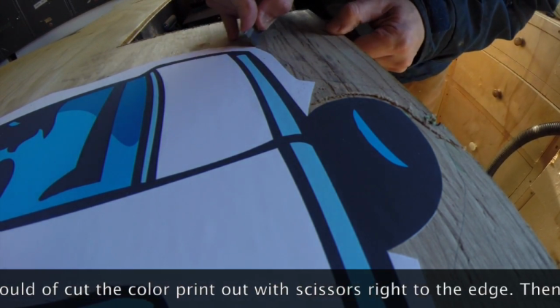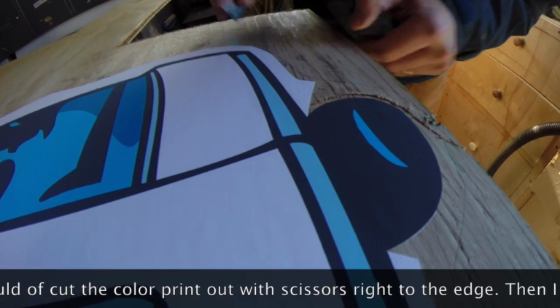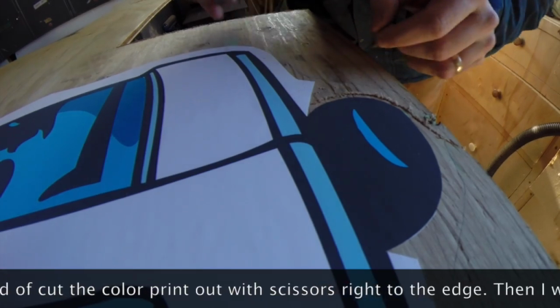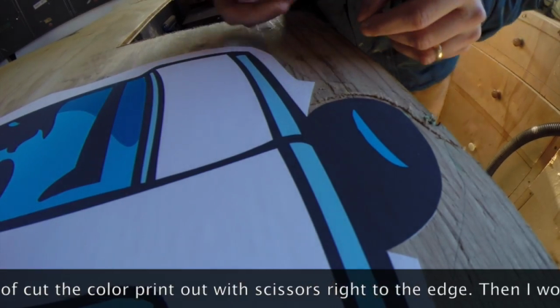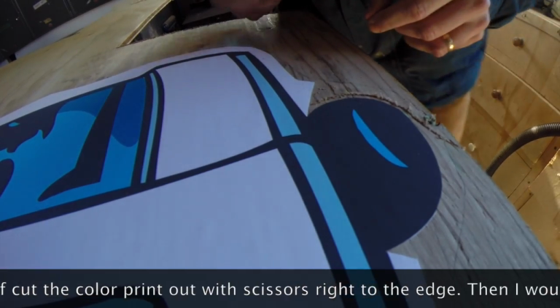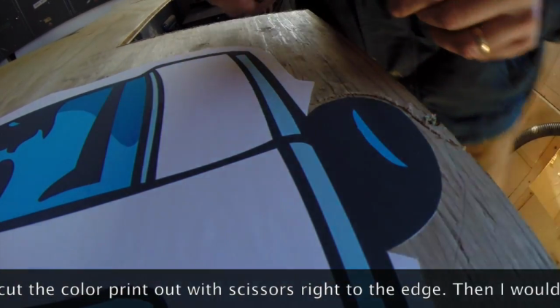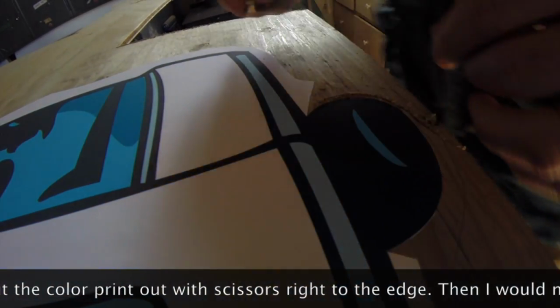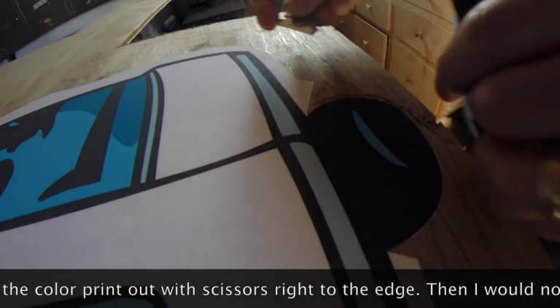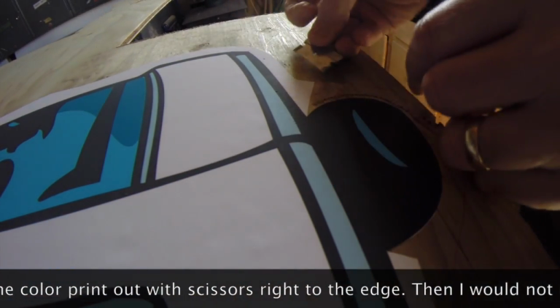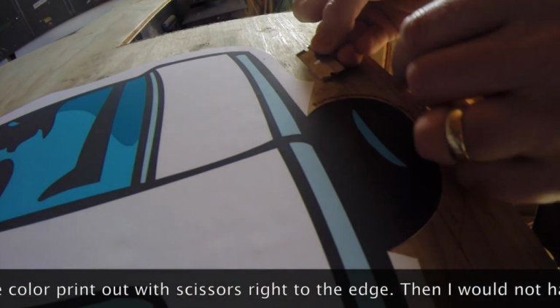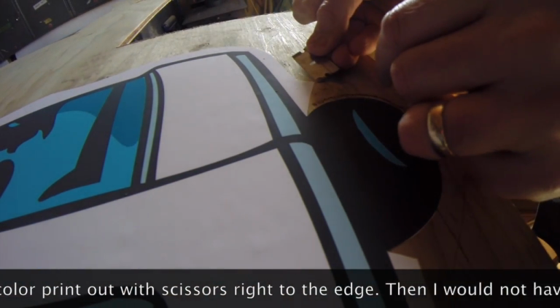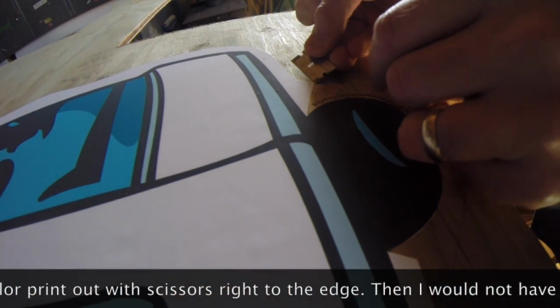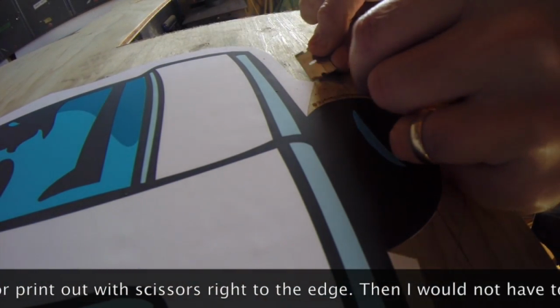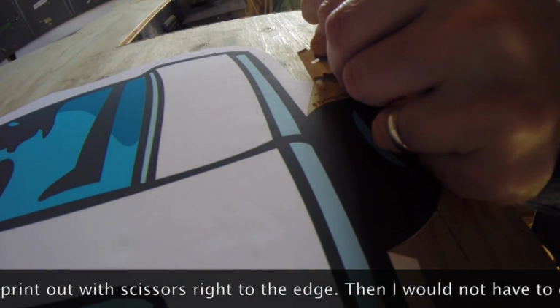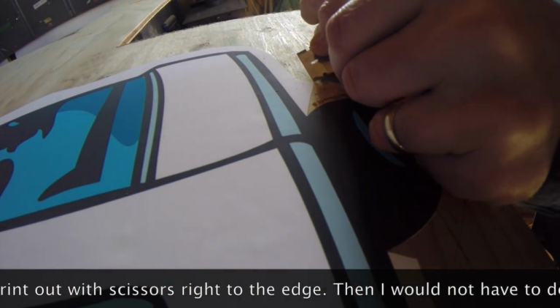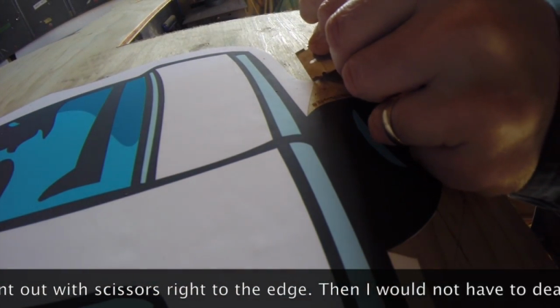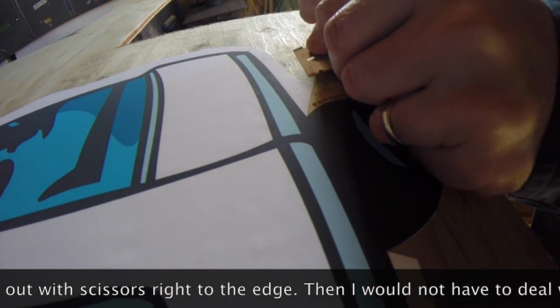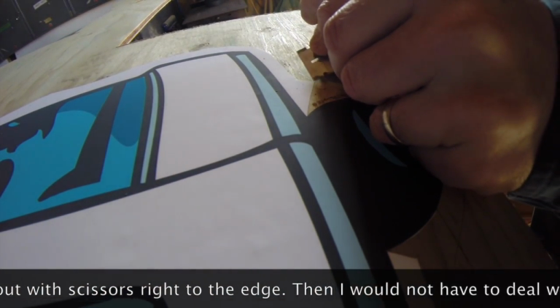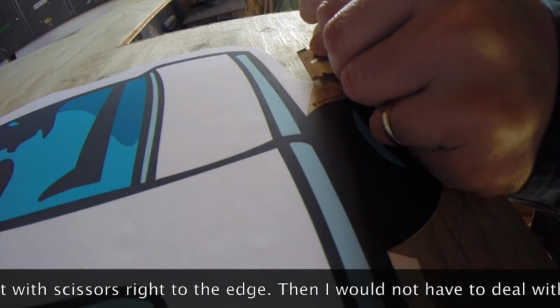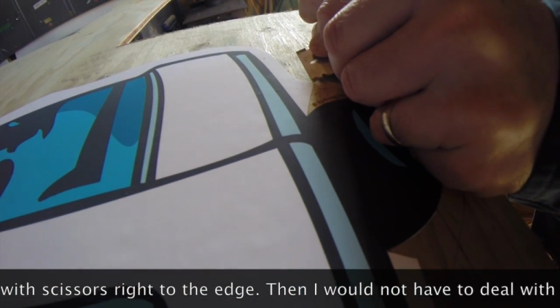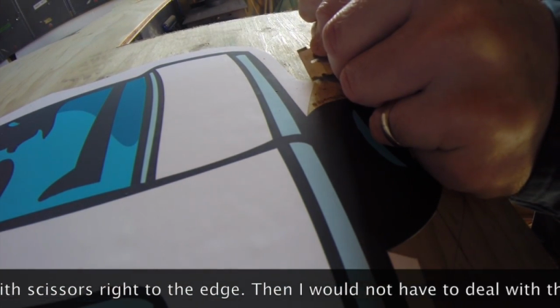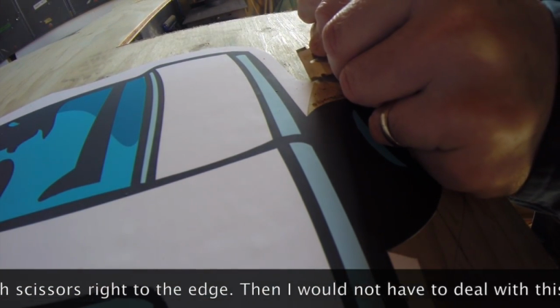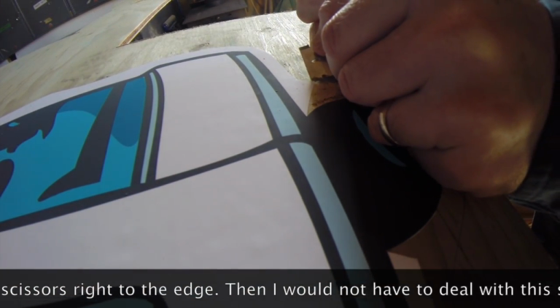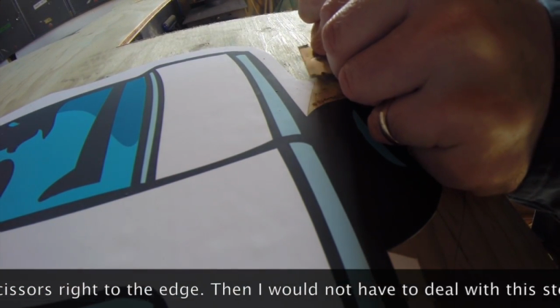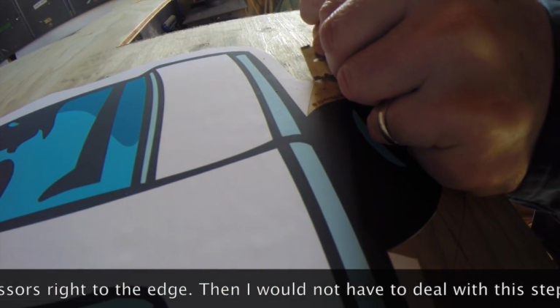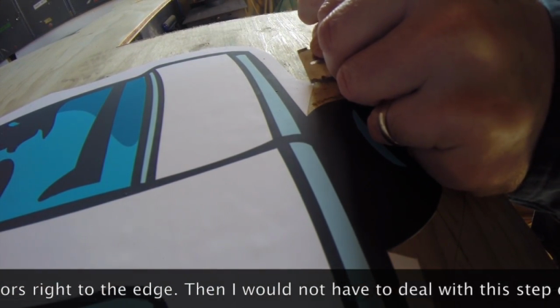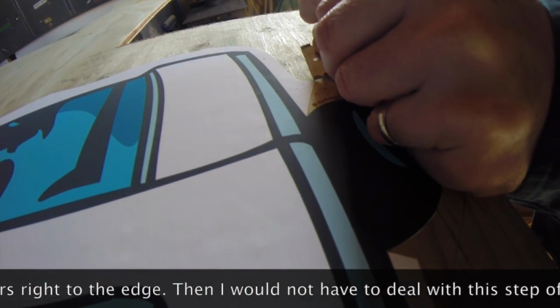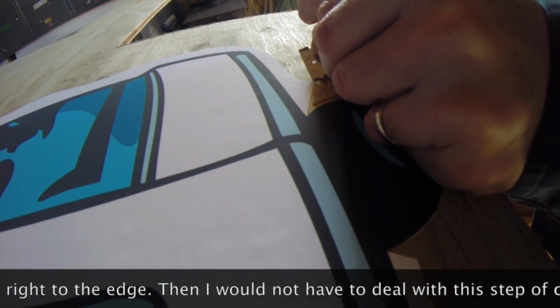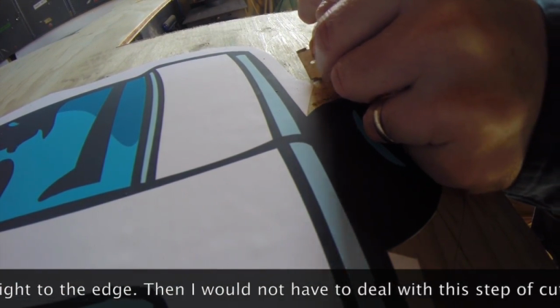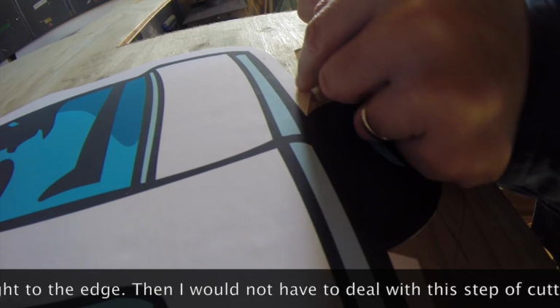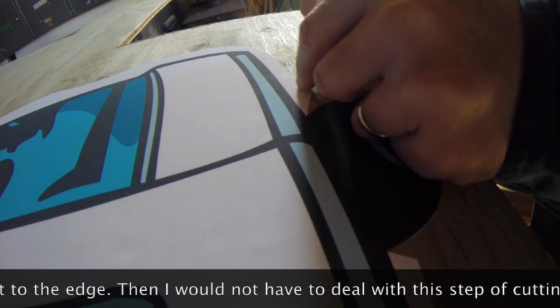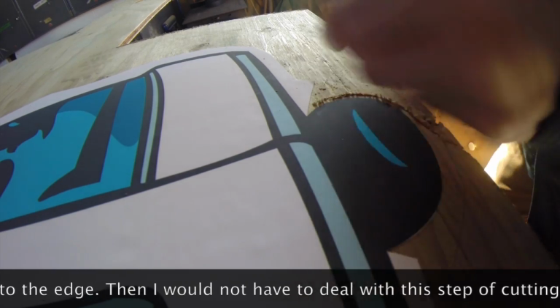Cut that away. You can see it sticks really good.